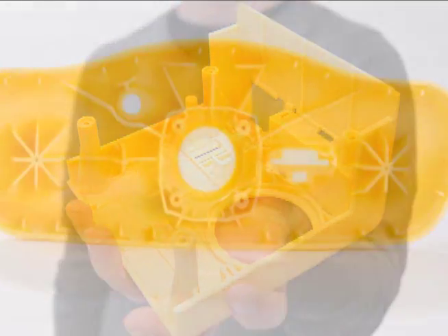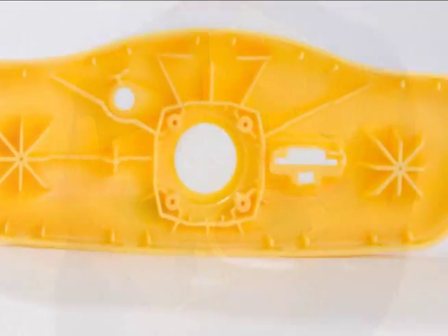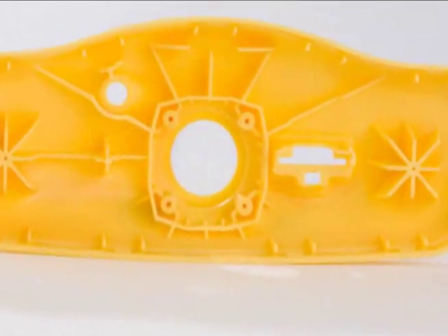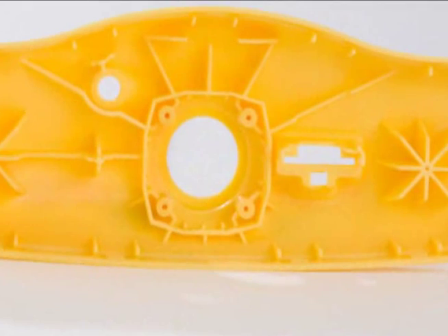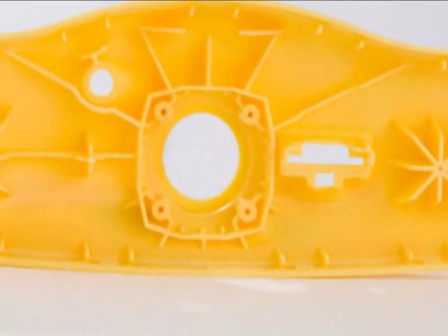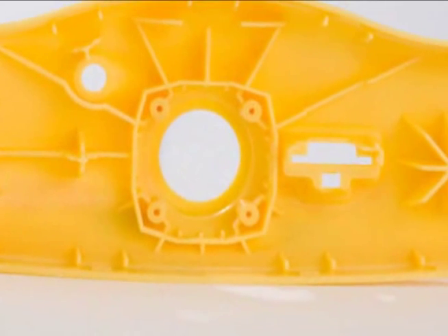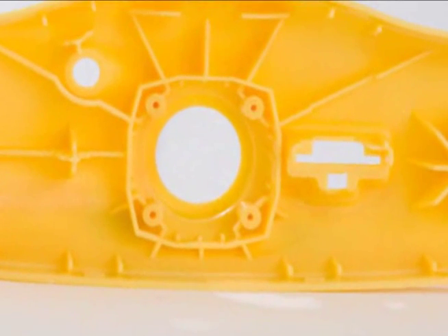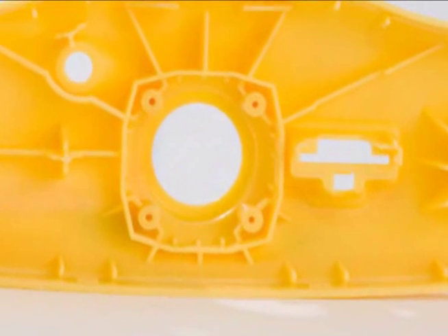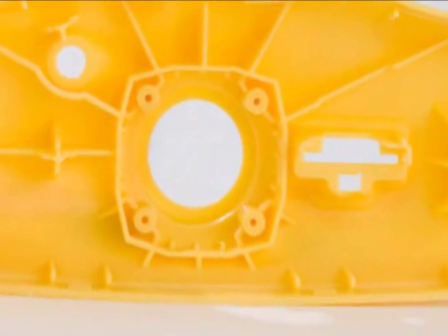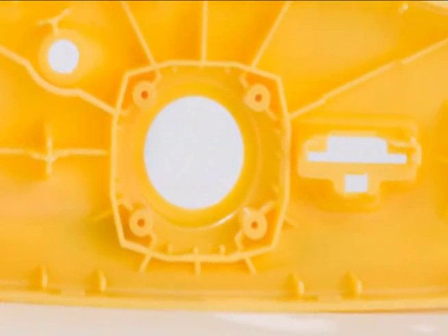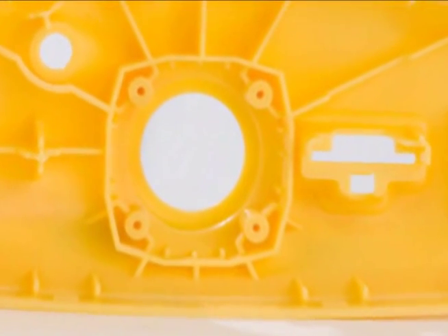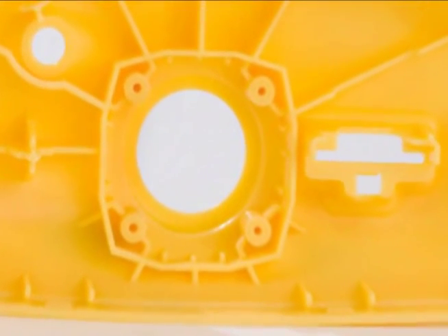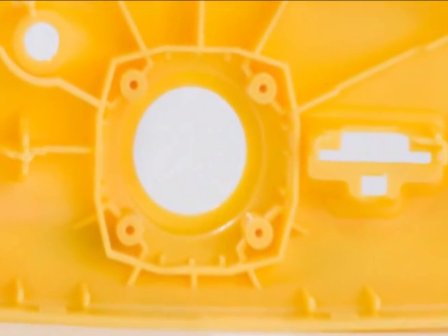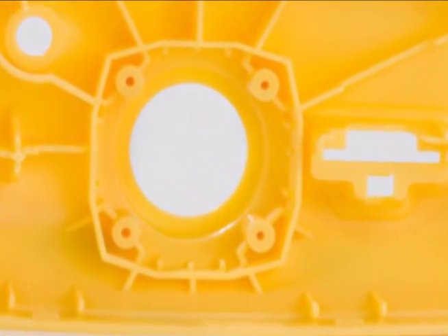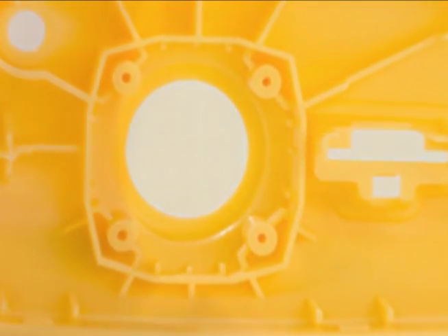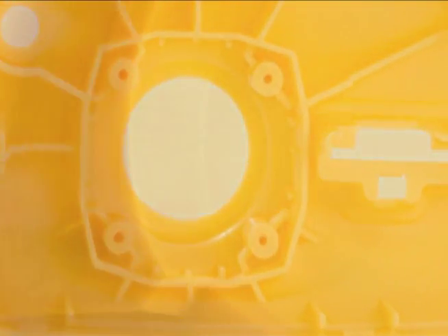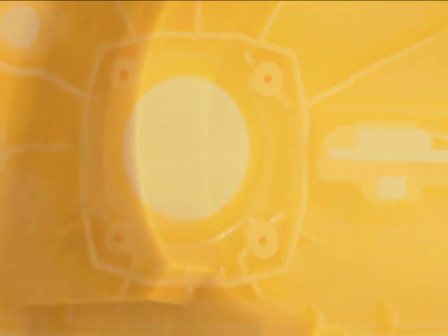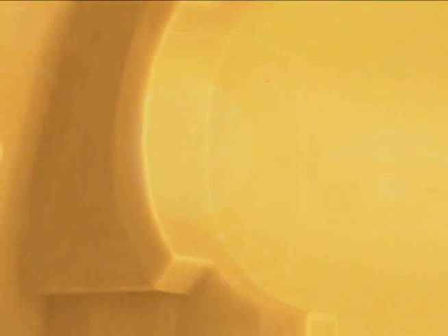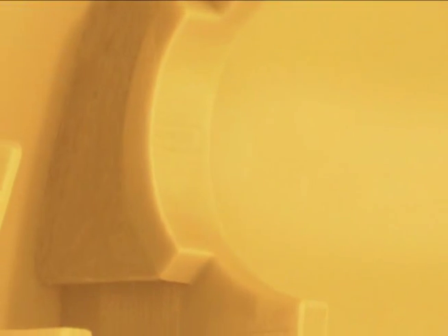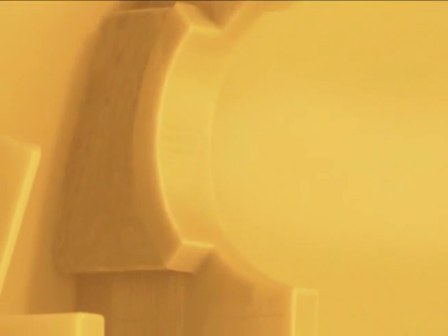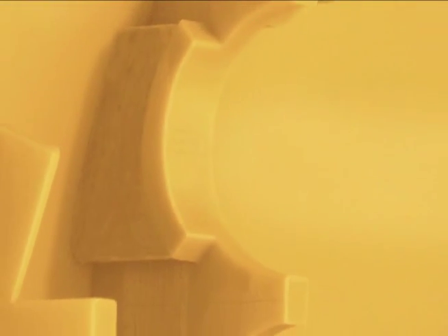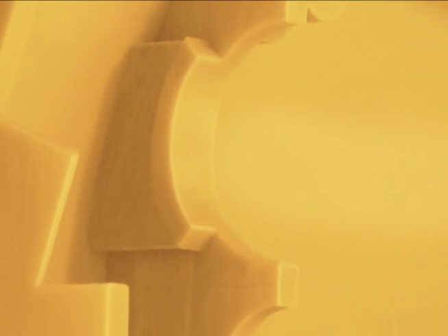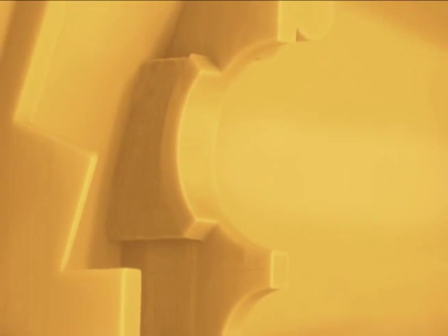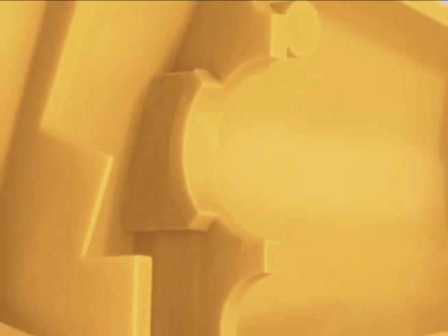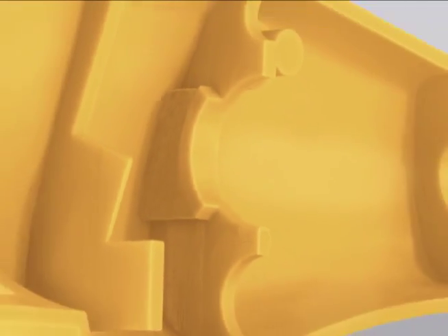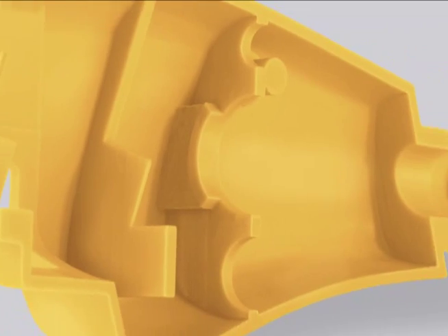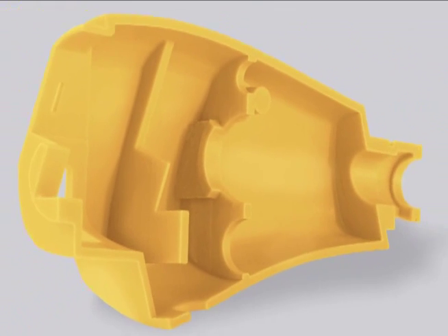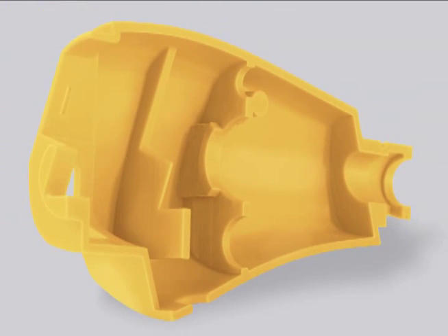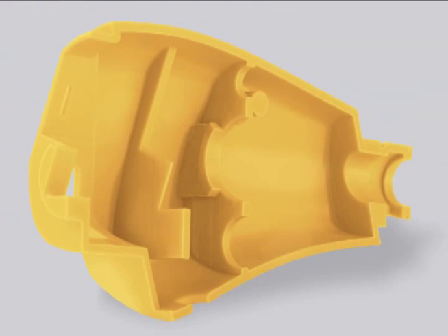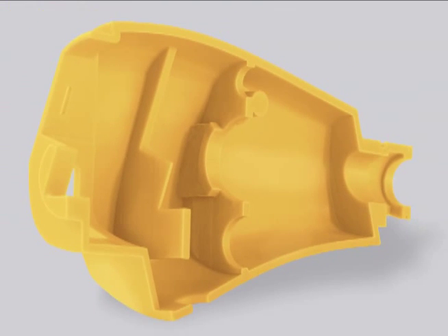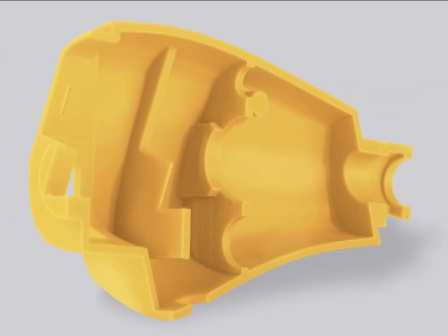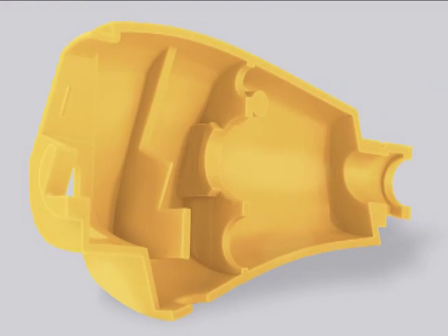High resolution, accuracy, and precise control of each voxel, or 3D pixel, highlight every curve and produce smooth surfaces.